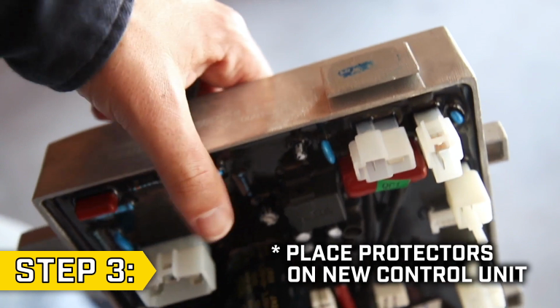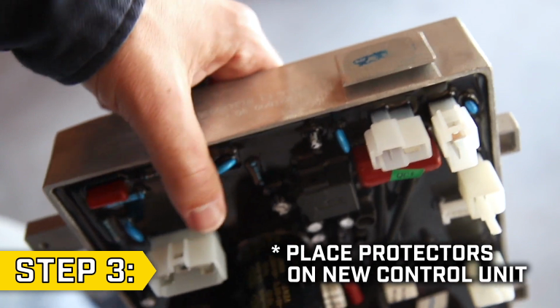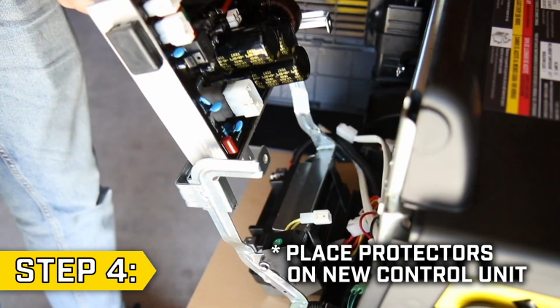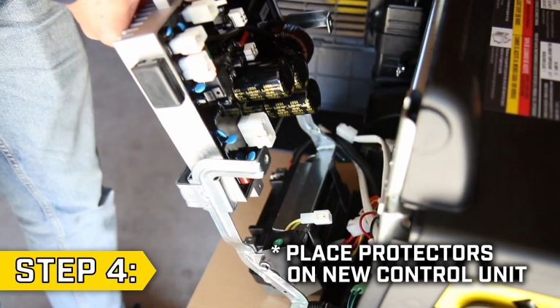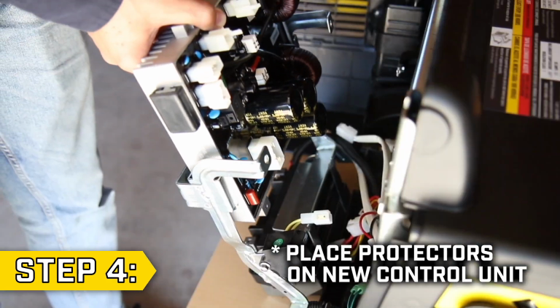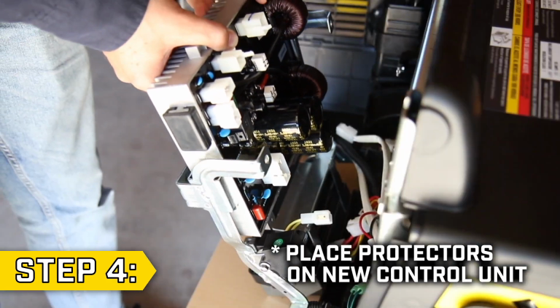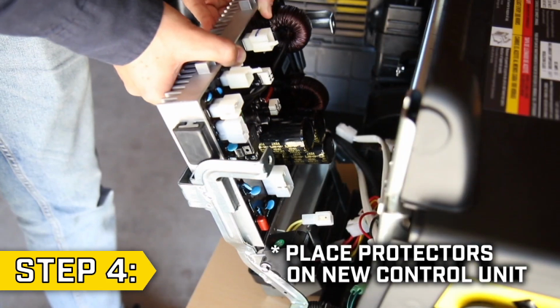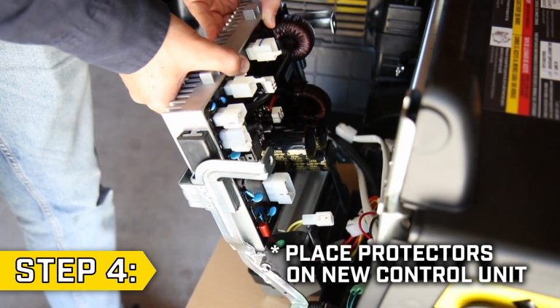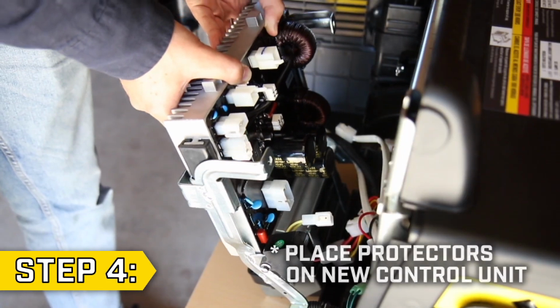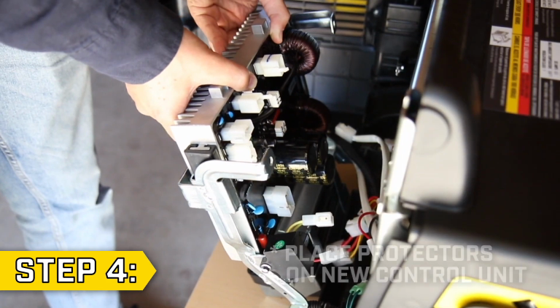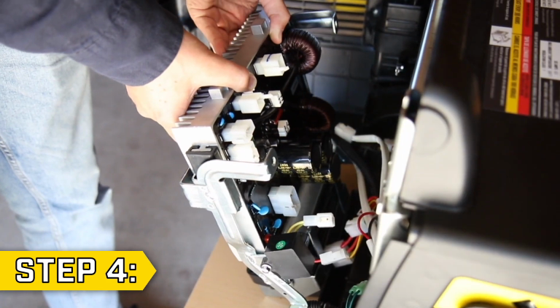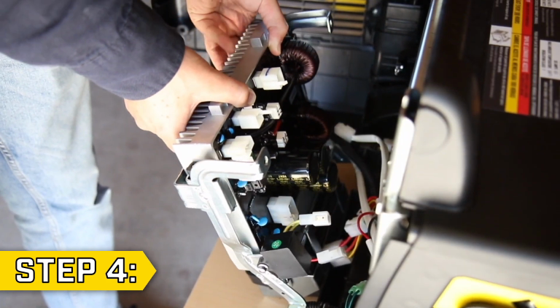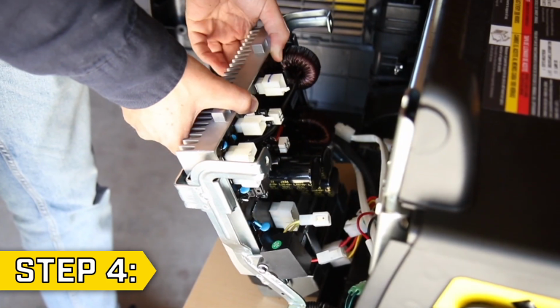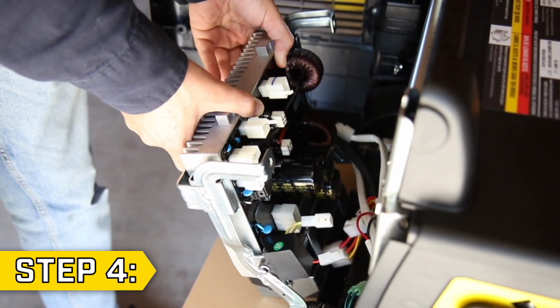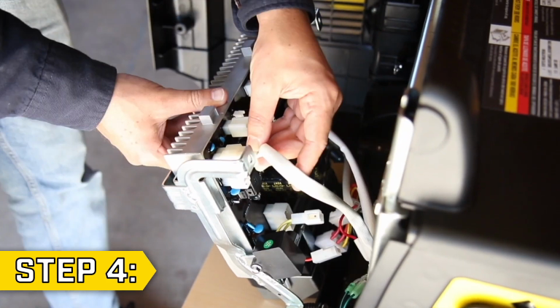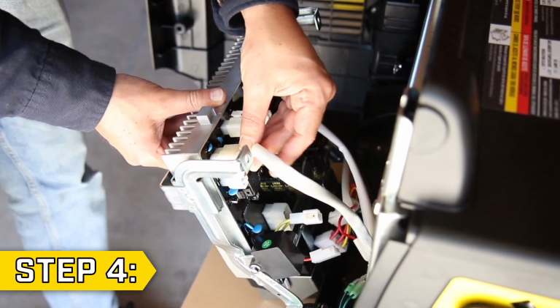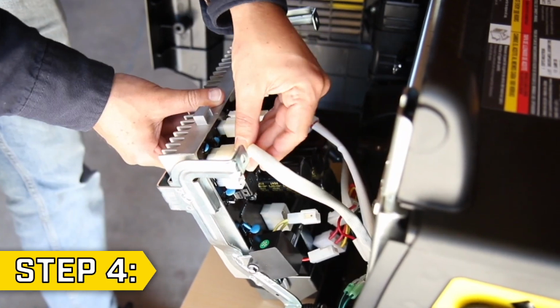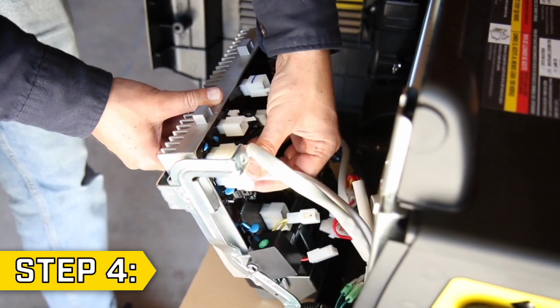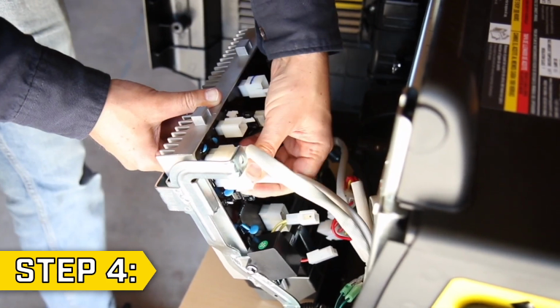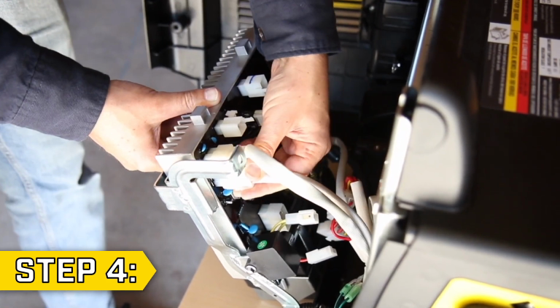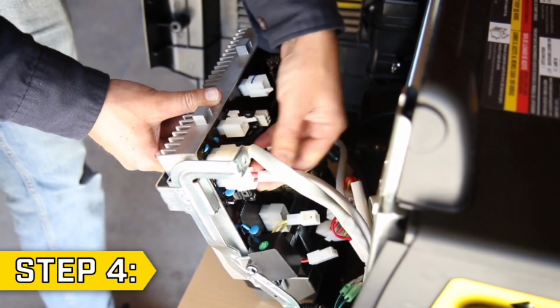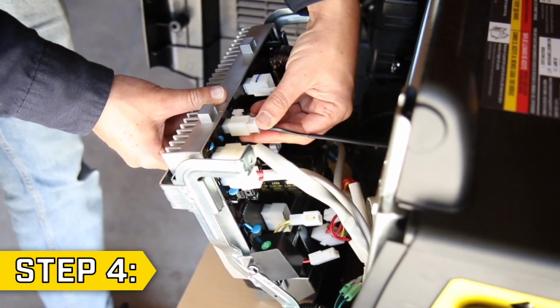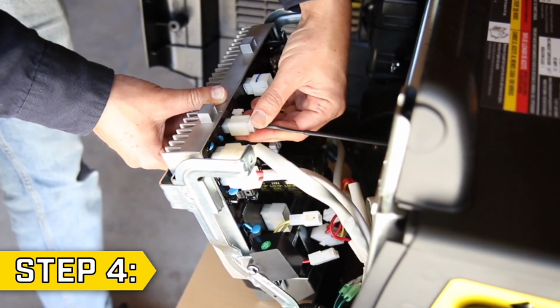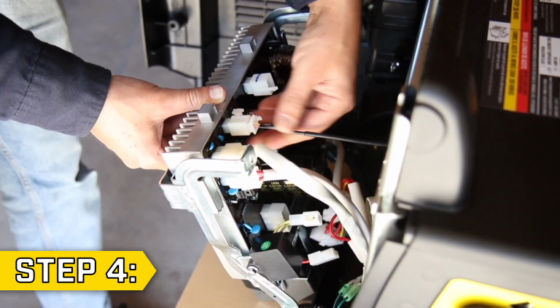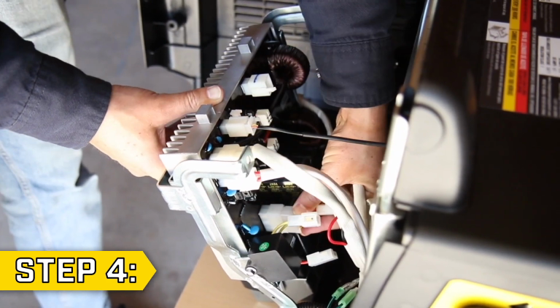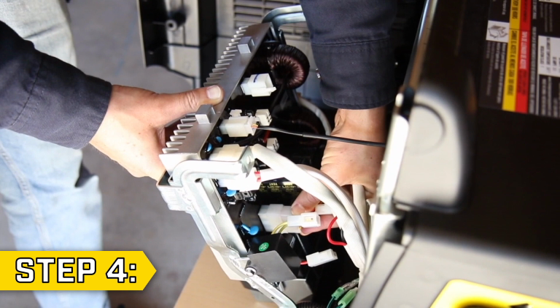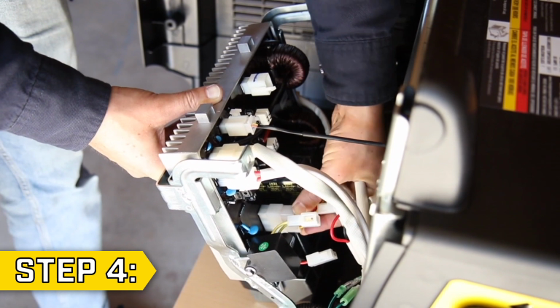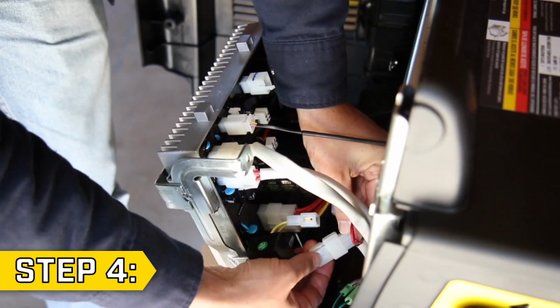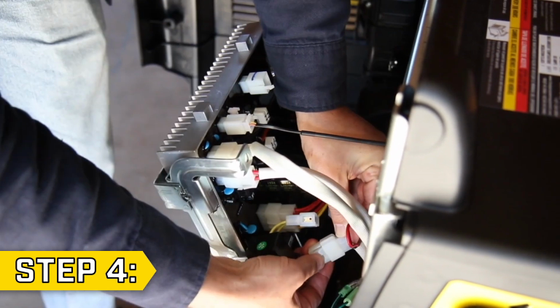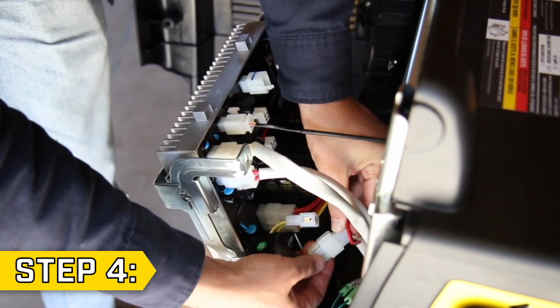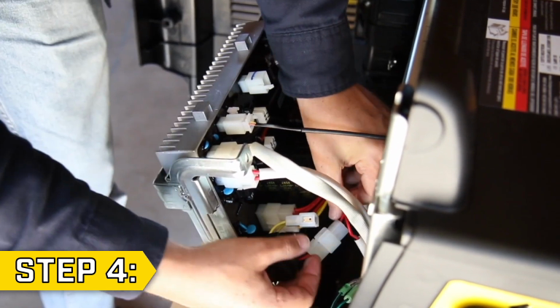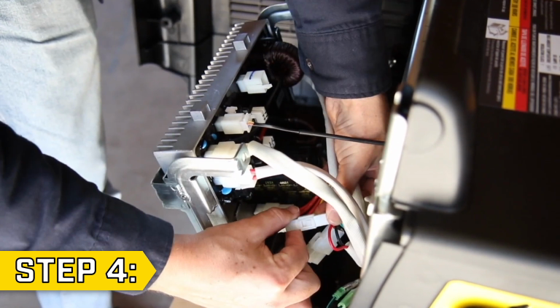Step 4. Take your new control unit and place it into the support bracket. And reconnect all wire connectors.